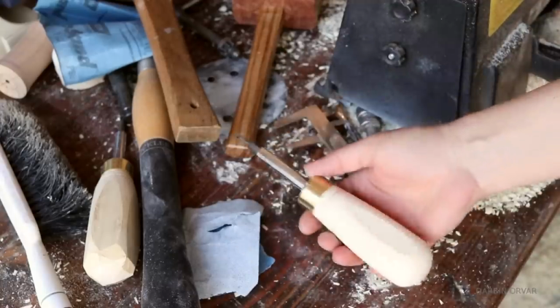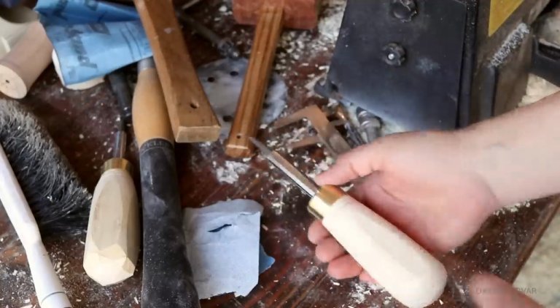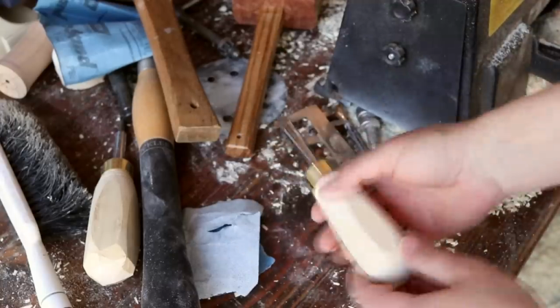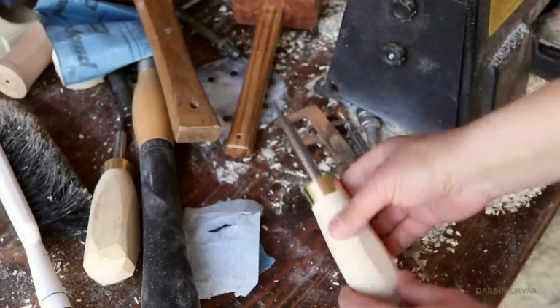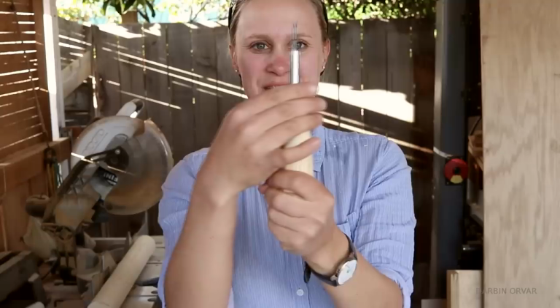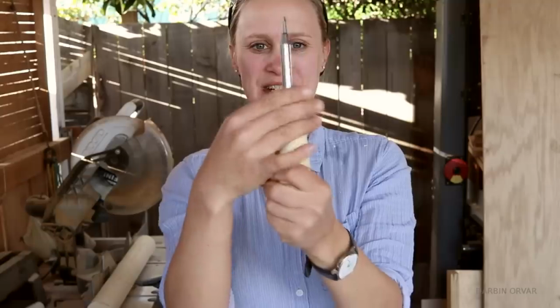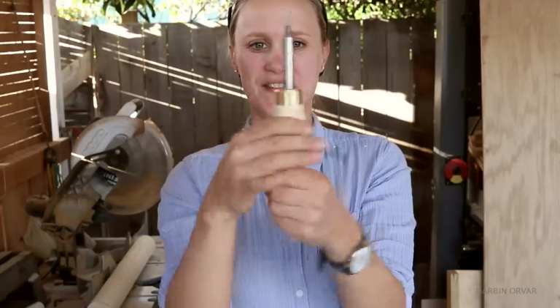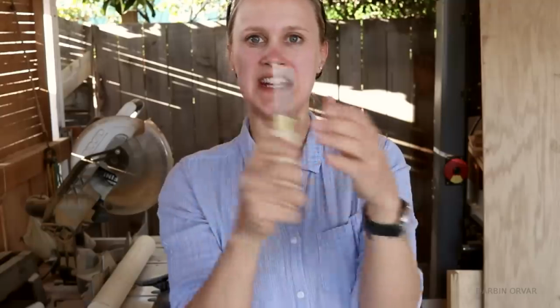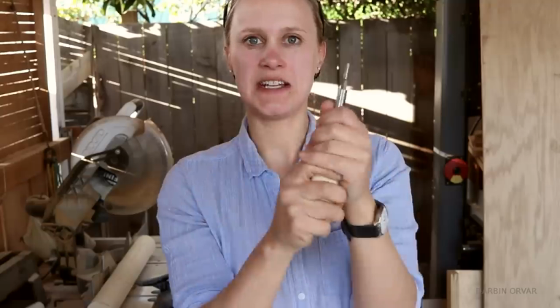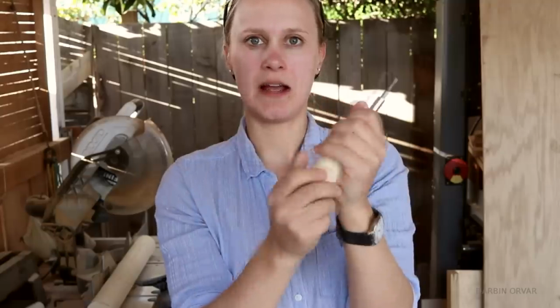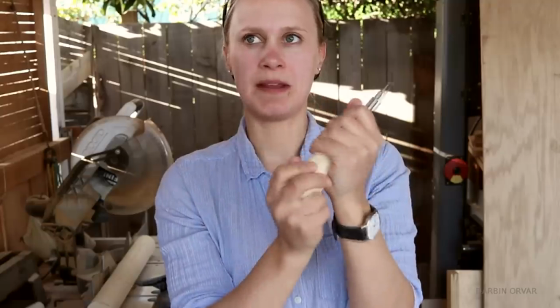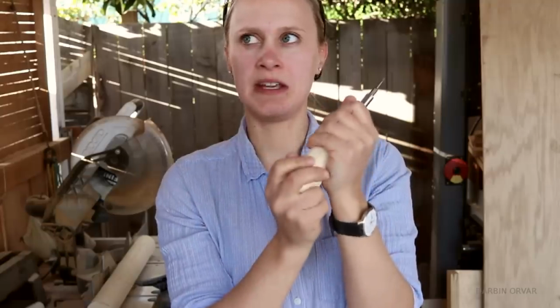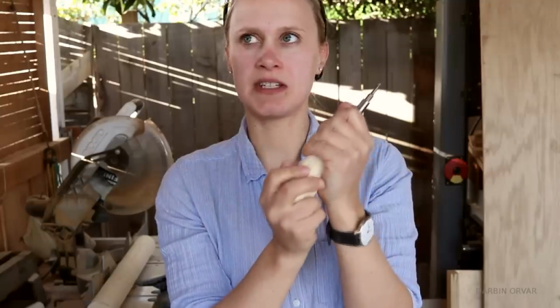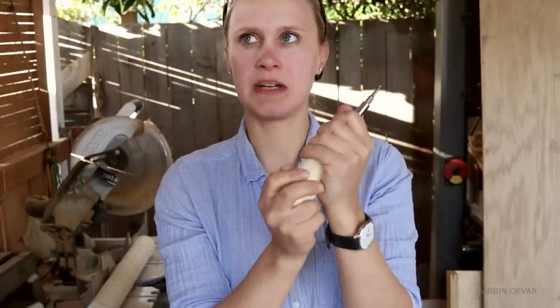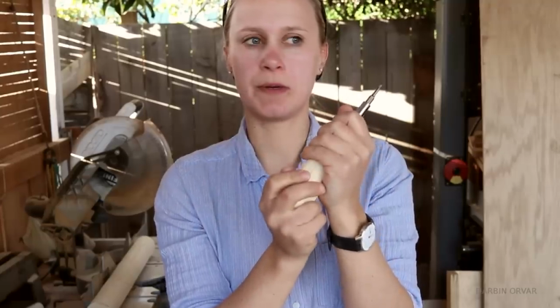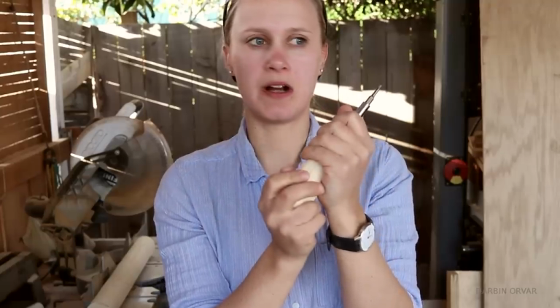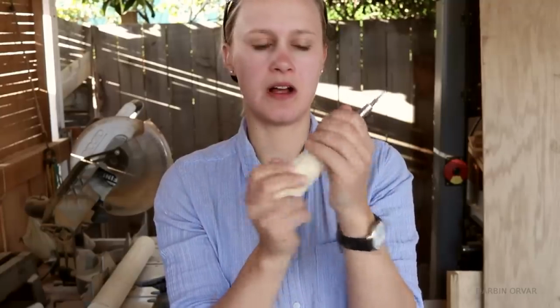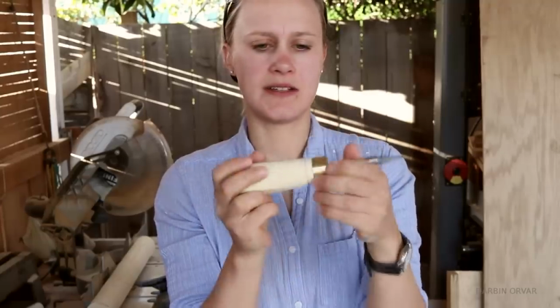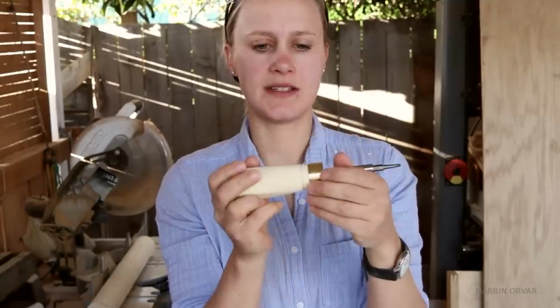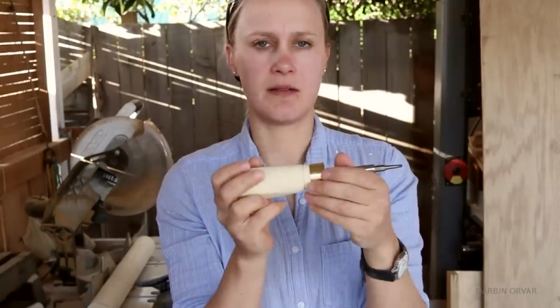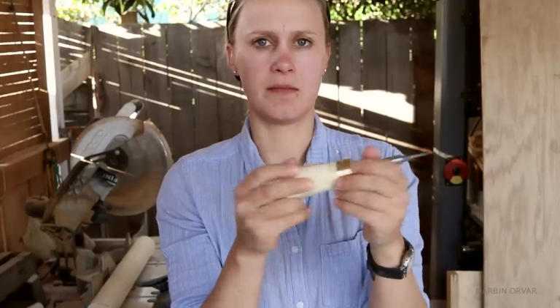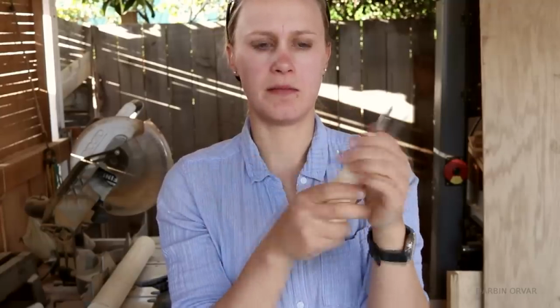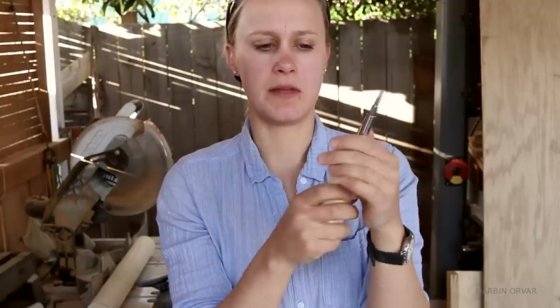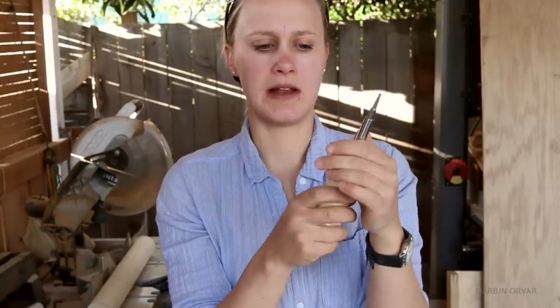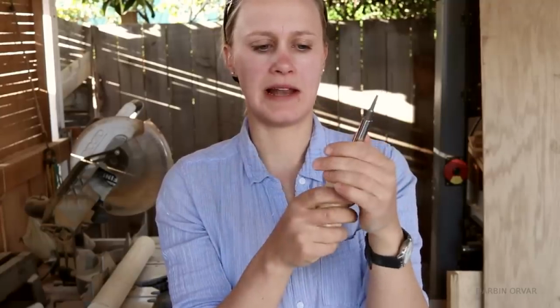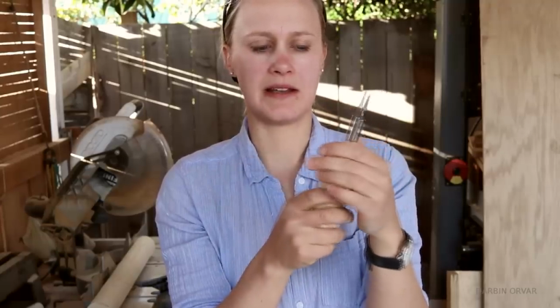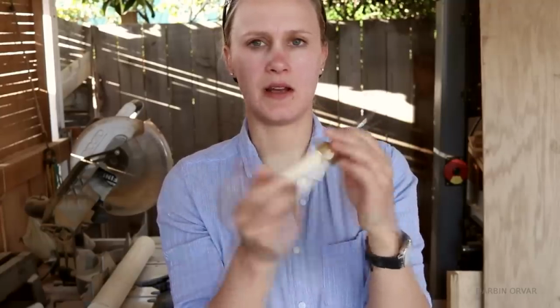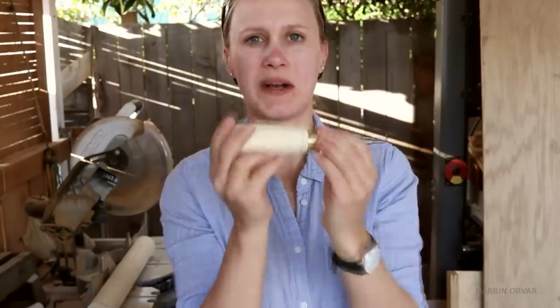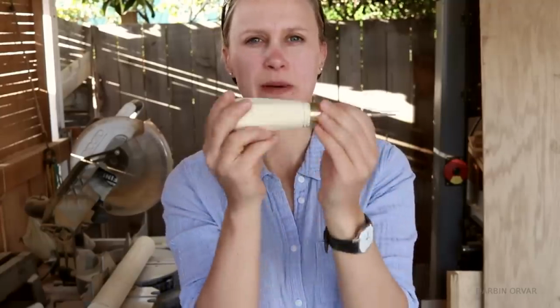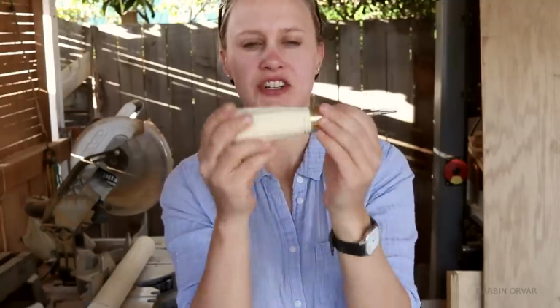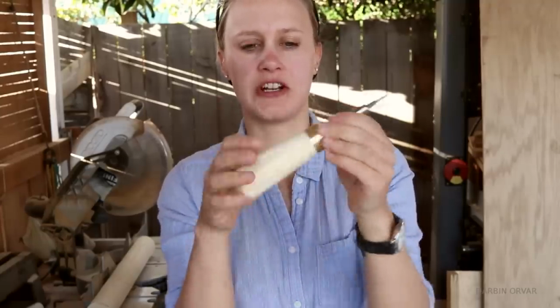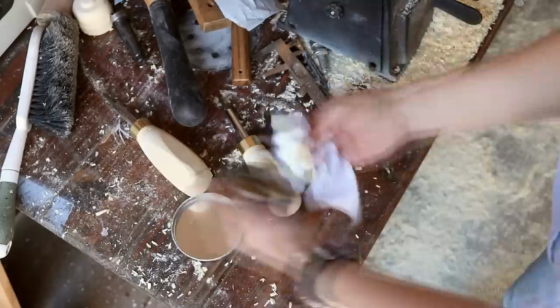Success — pretty much finished. I think I'm just gonna put on some wax polish on it.